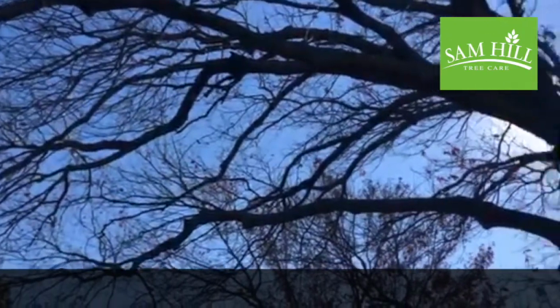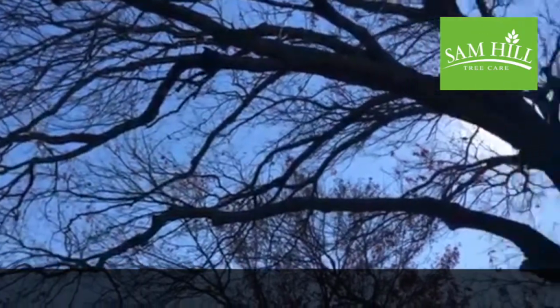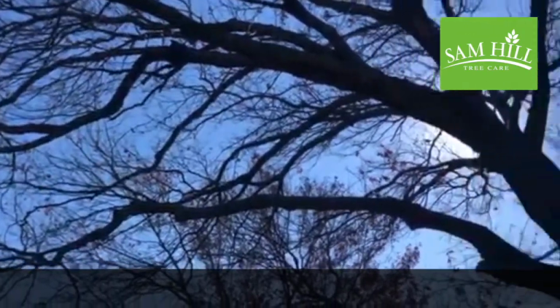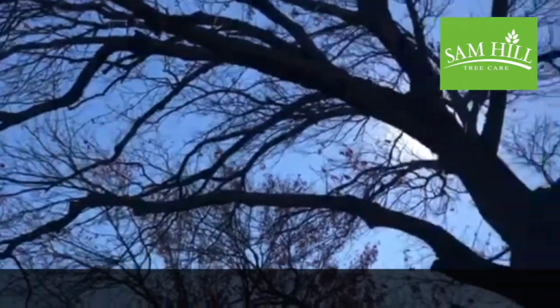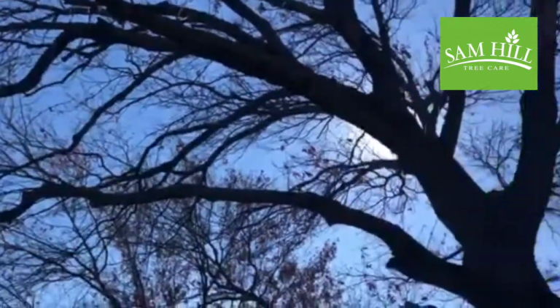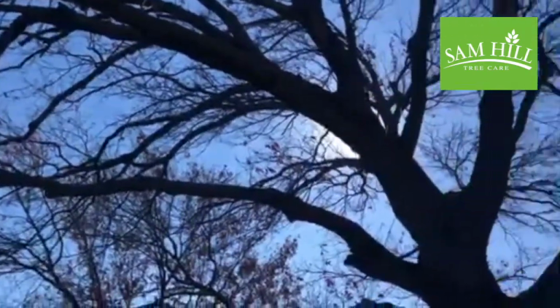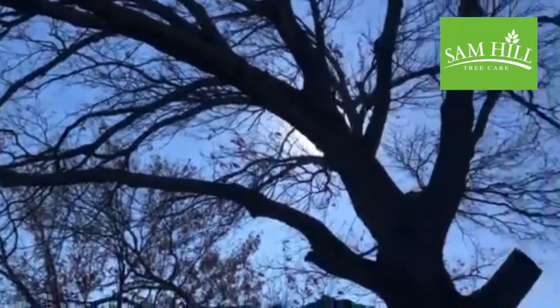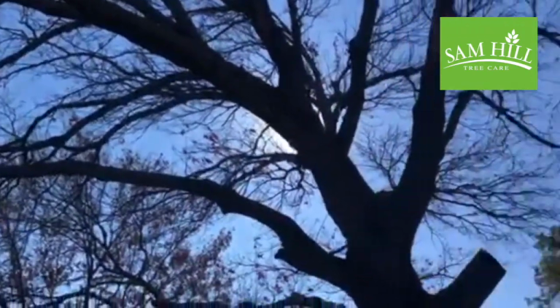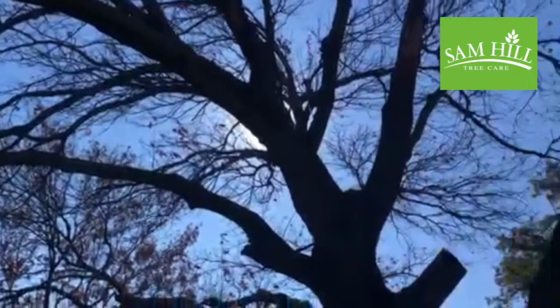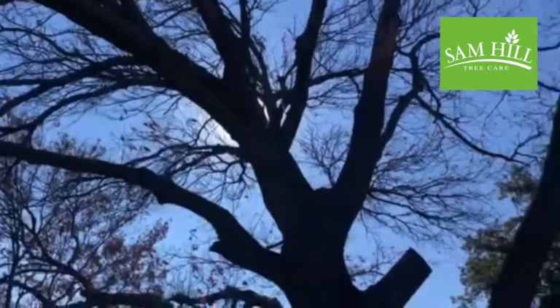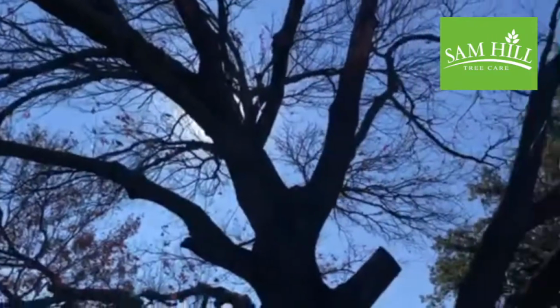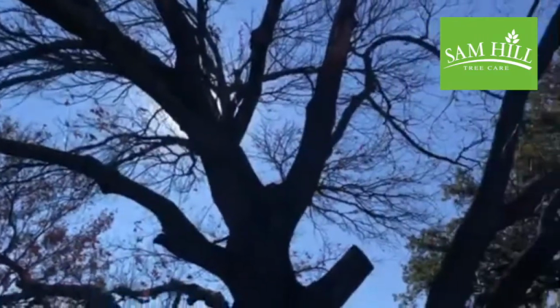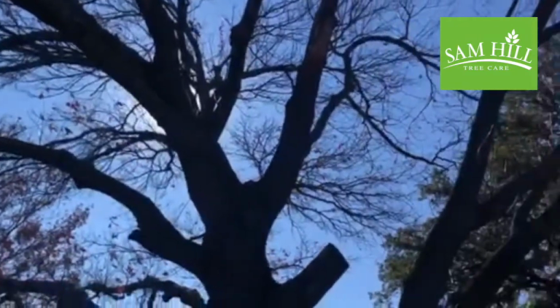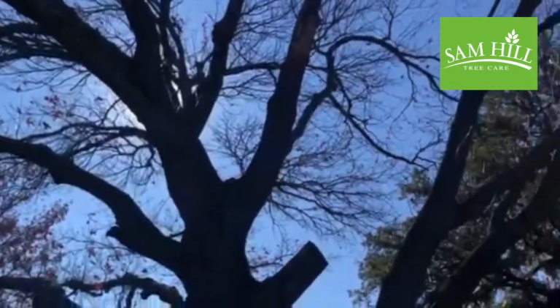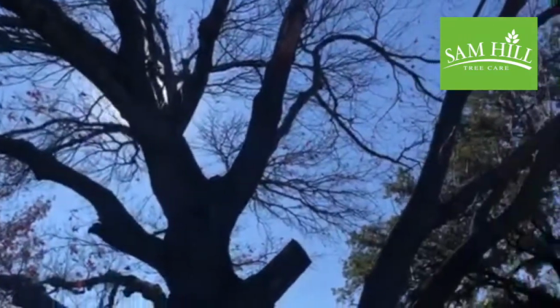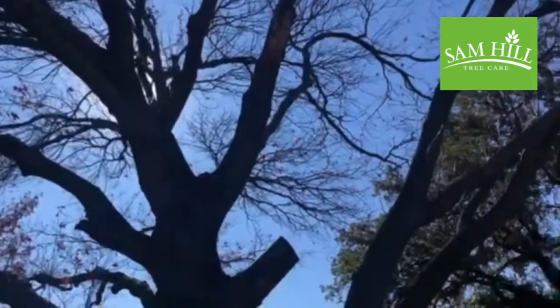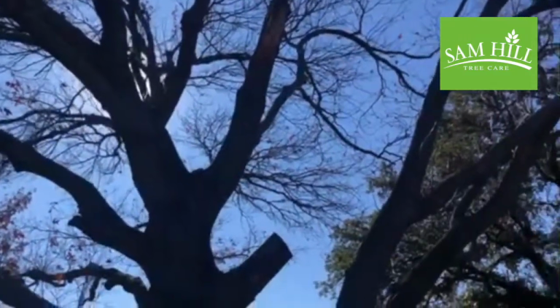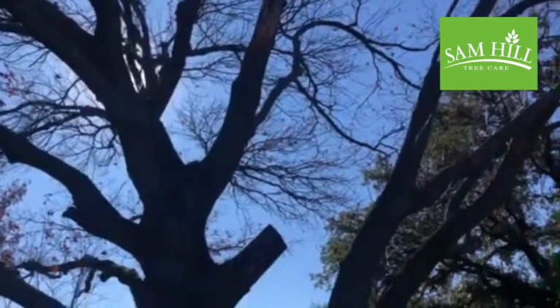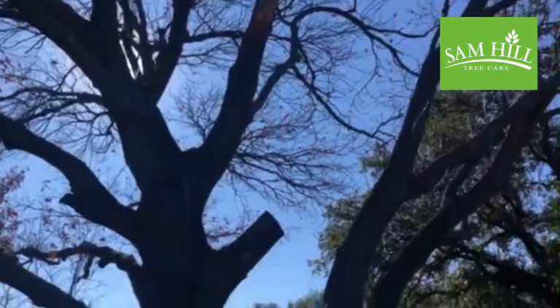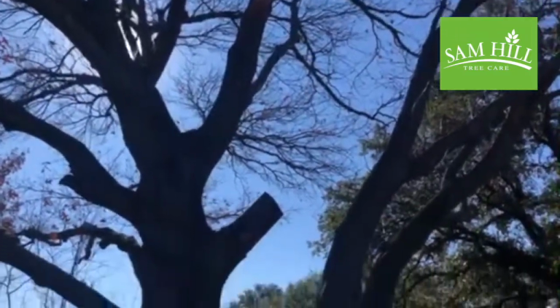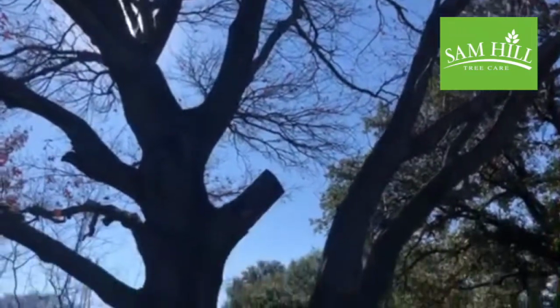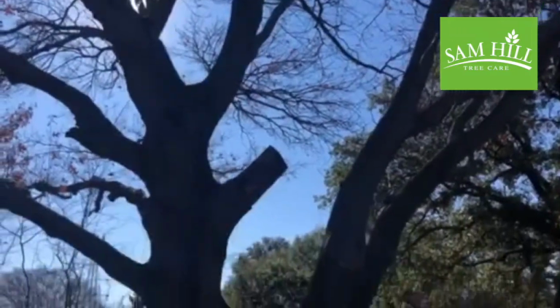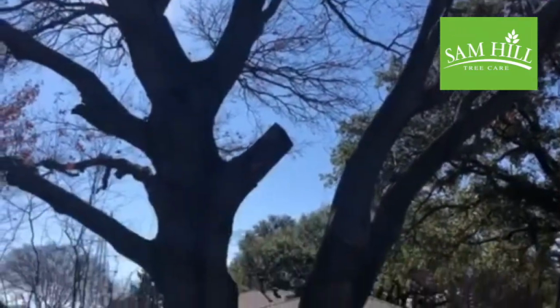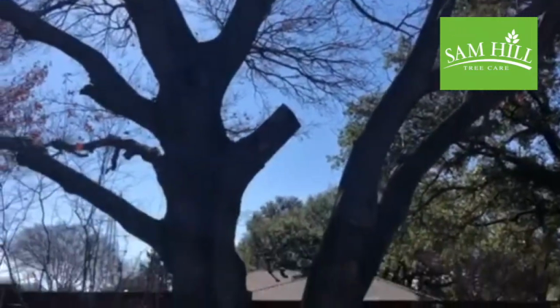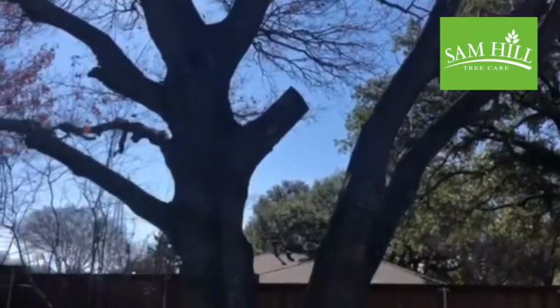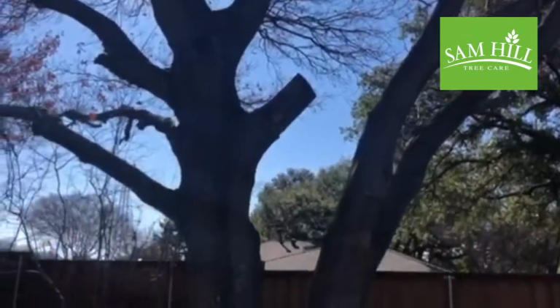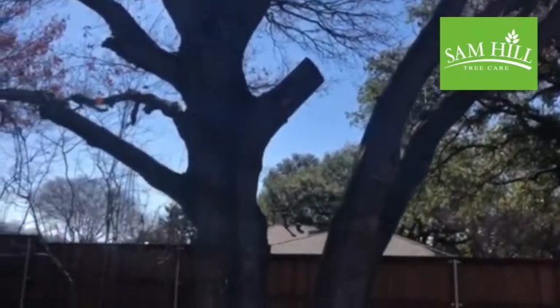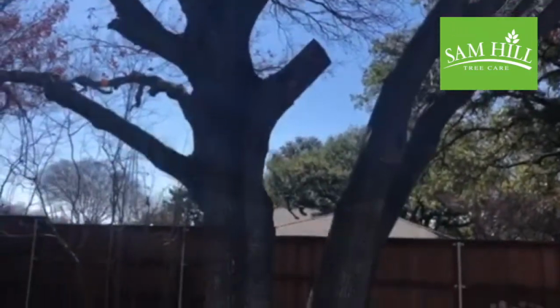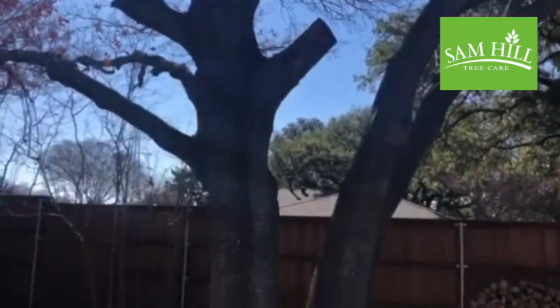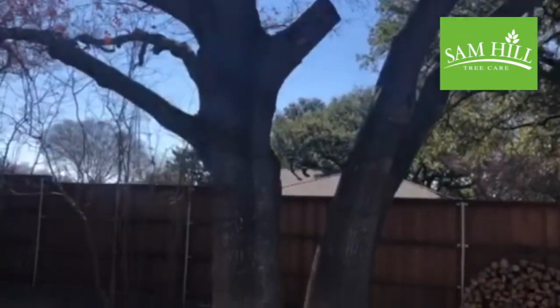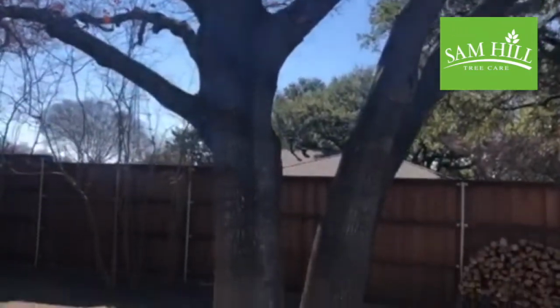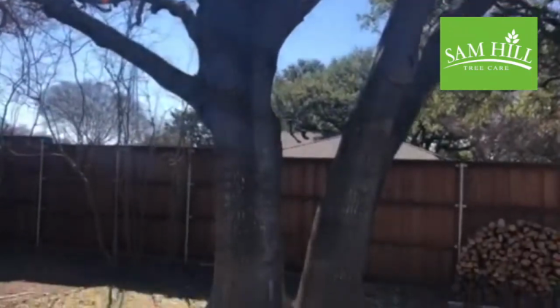That's a really great reason to have your trees inspected in the wintertime by a certified arborist.